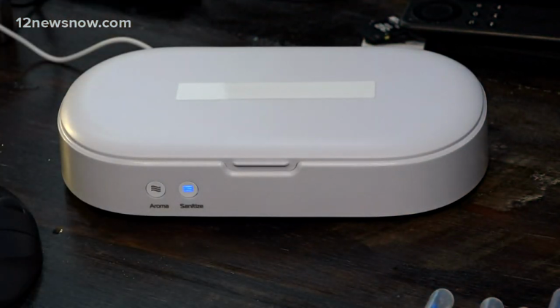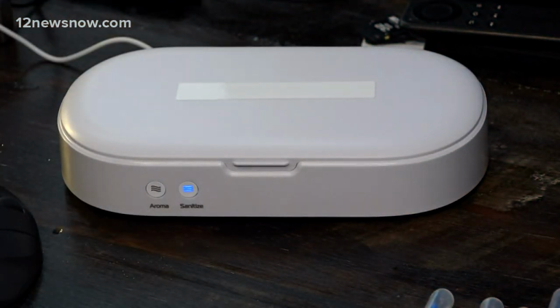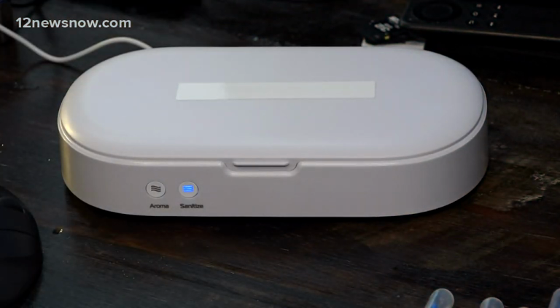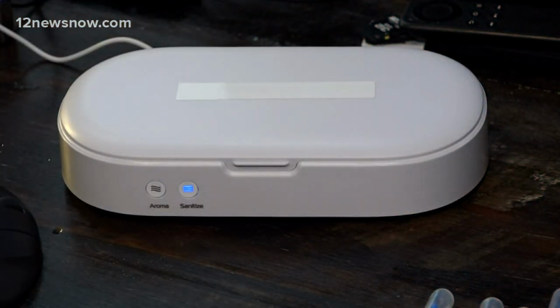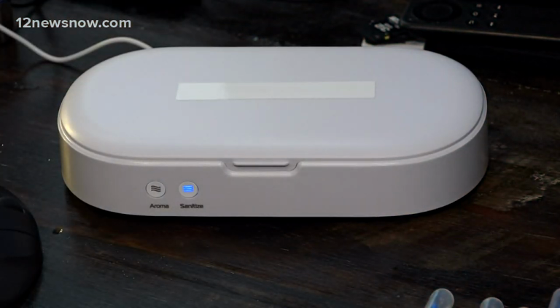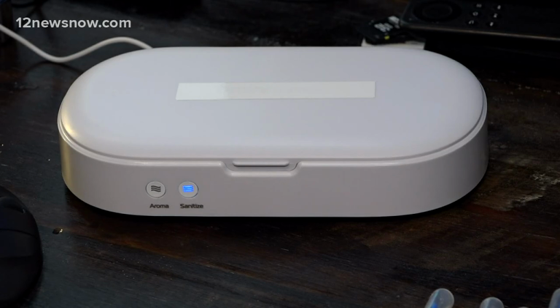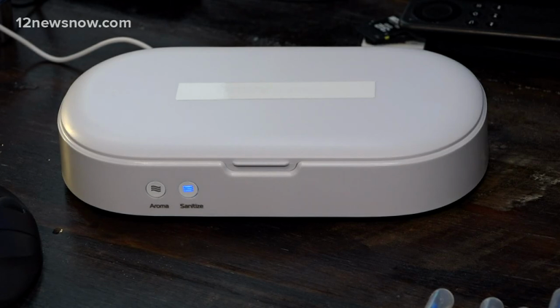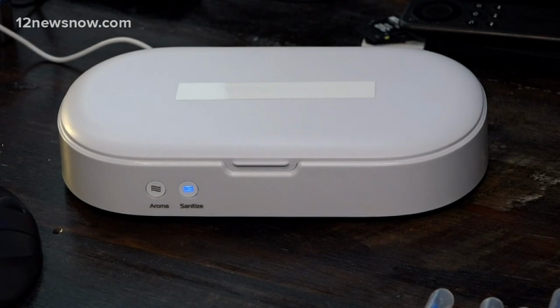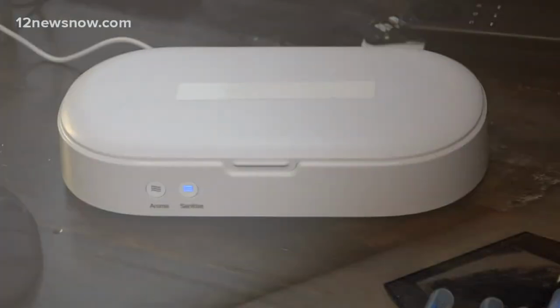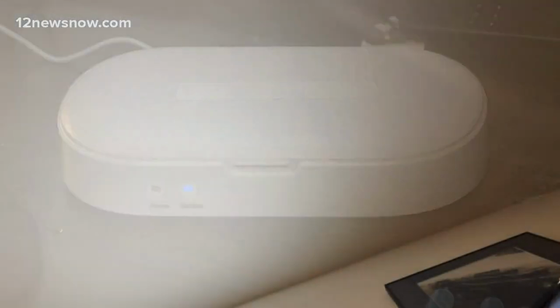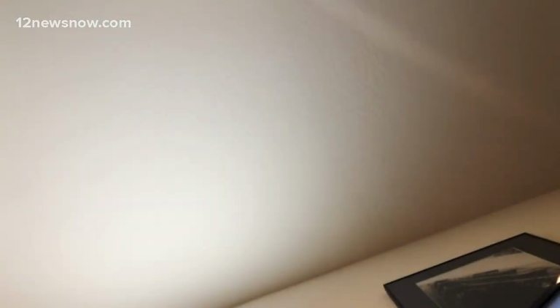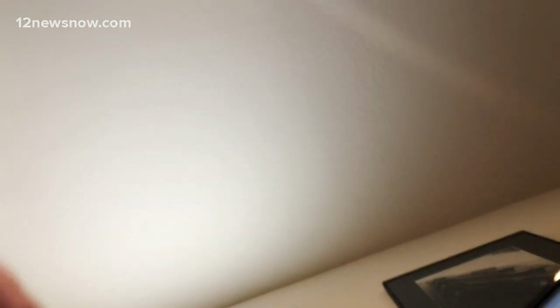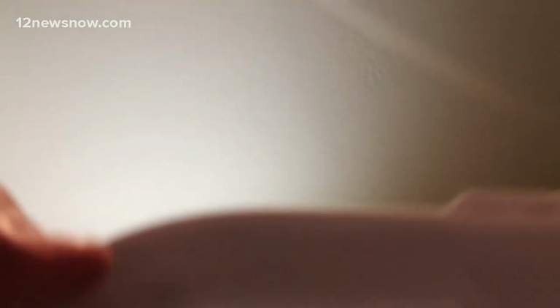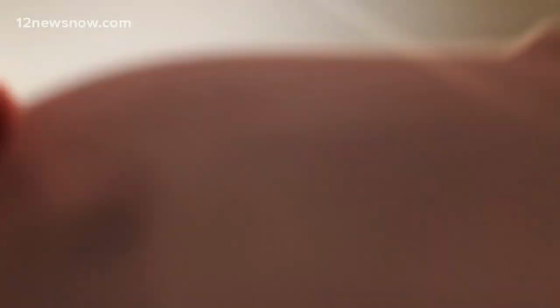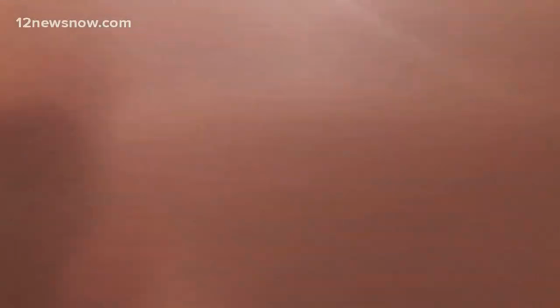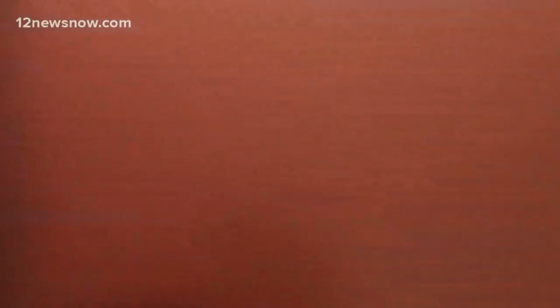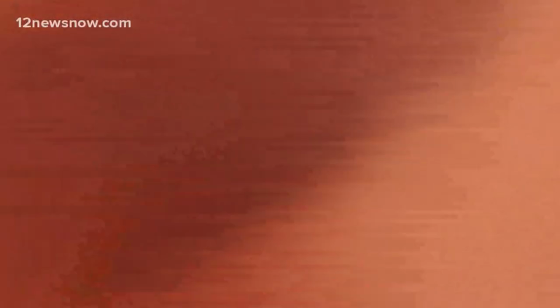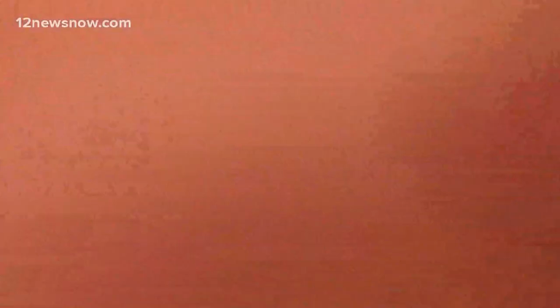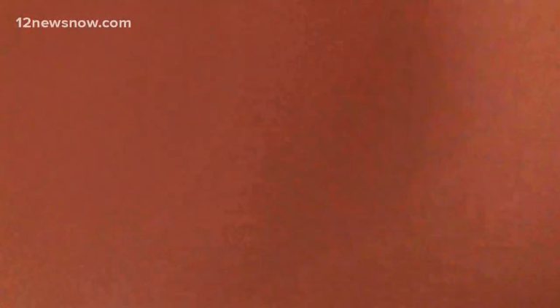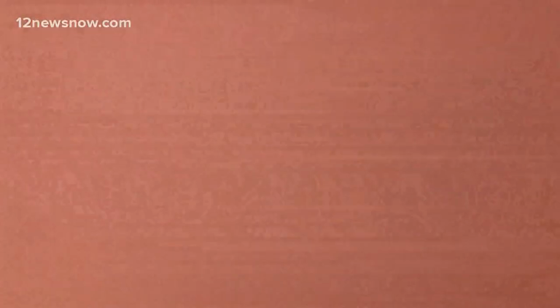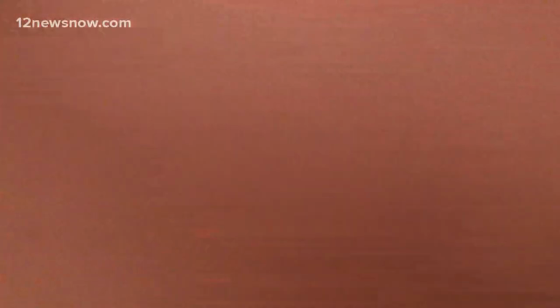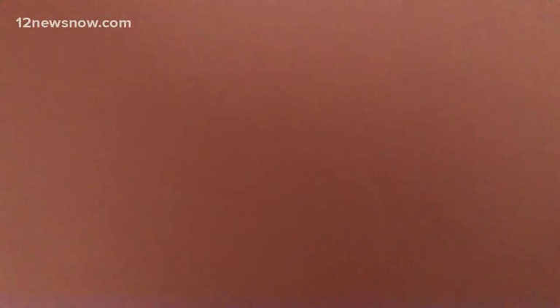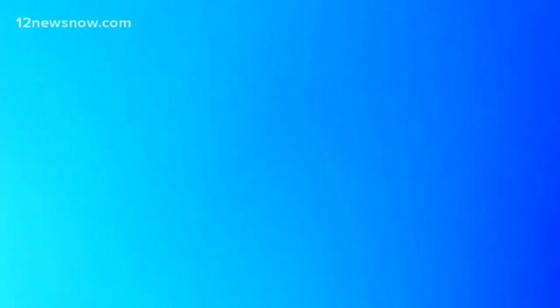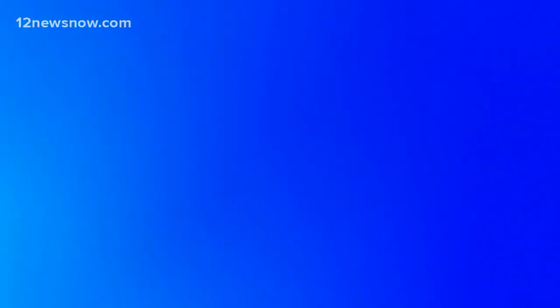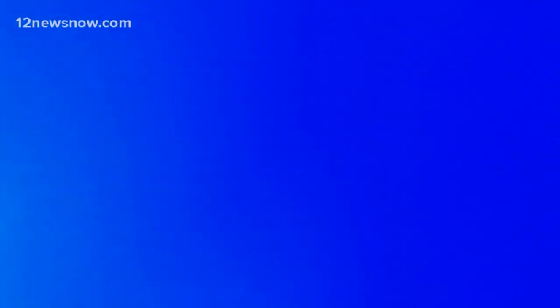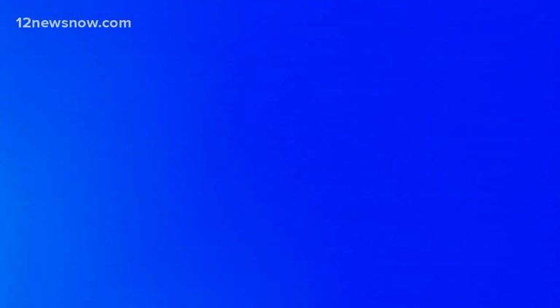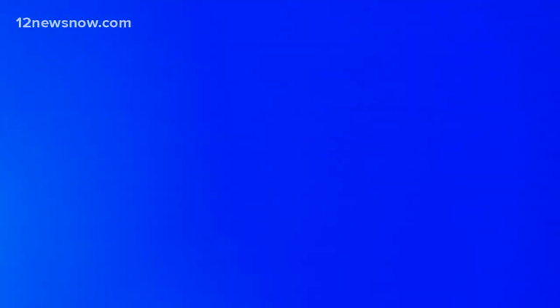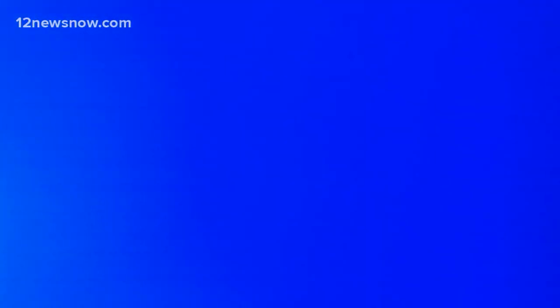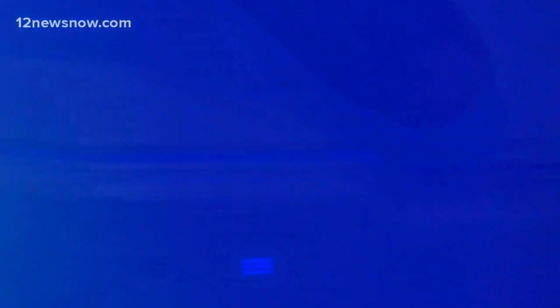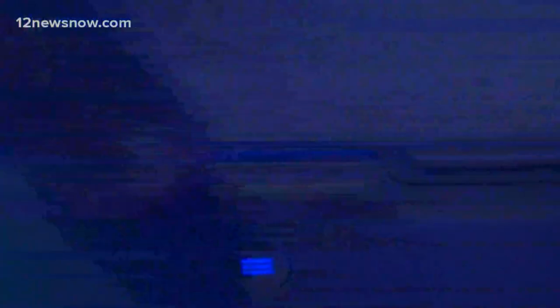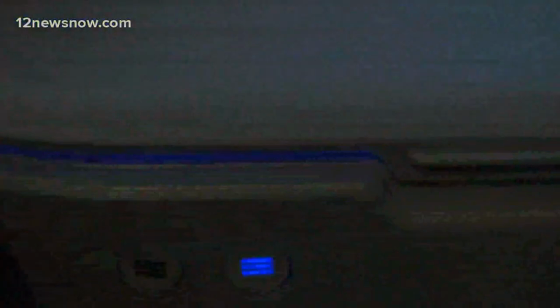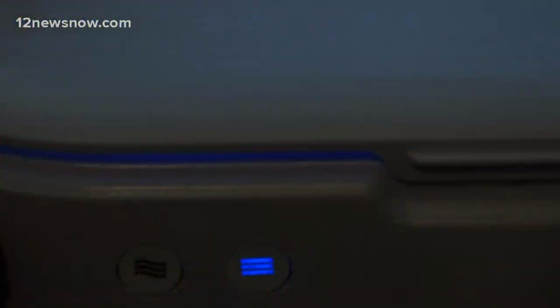Dr. Carroll says to get things really clean, you can always wipe it down with disinfecting cloths, and then put it in the box to finish it off.